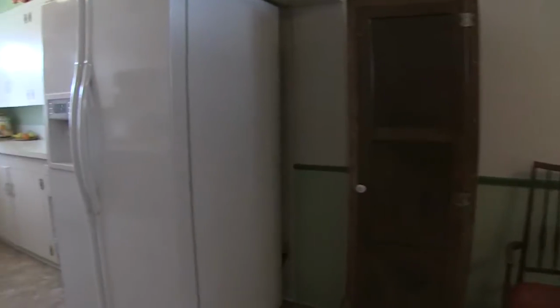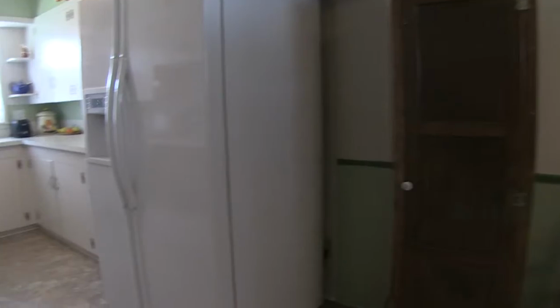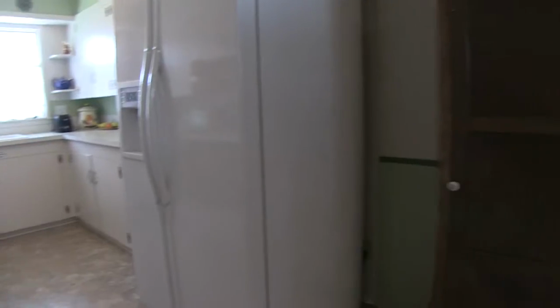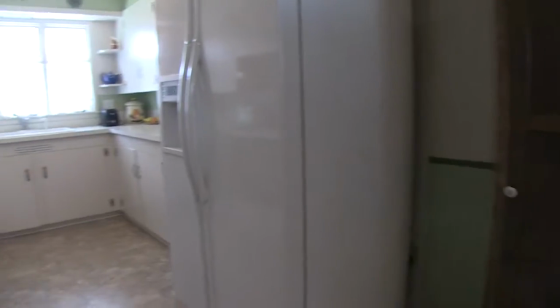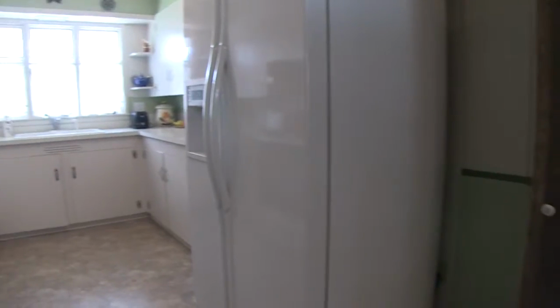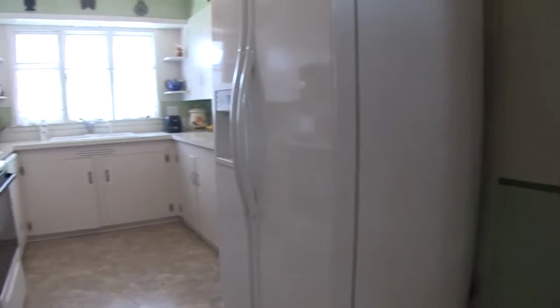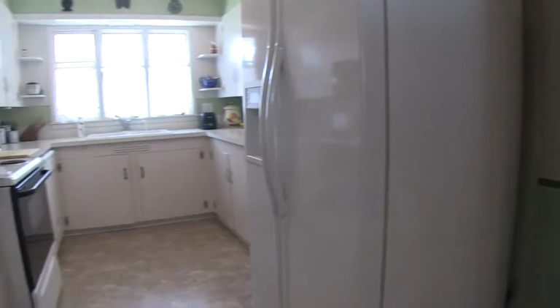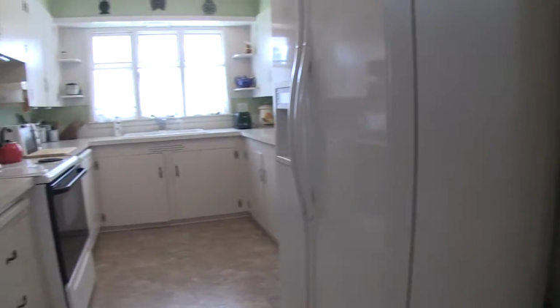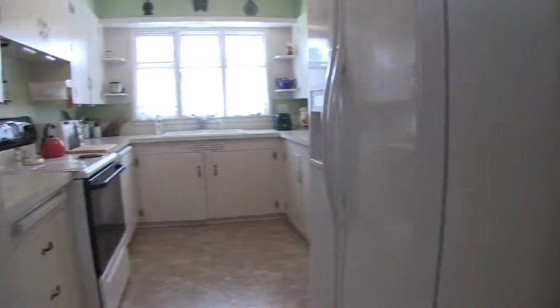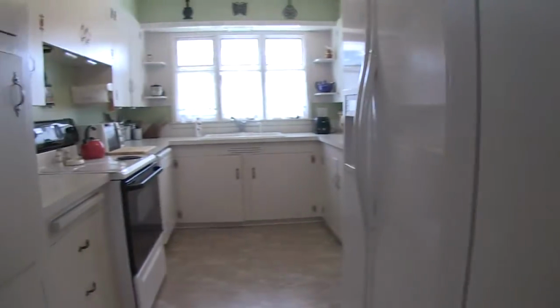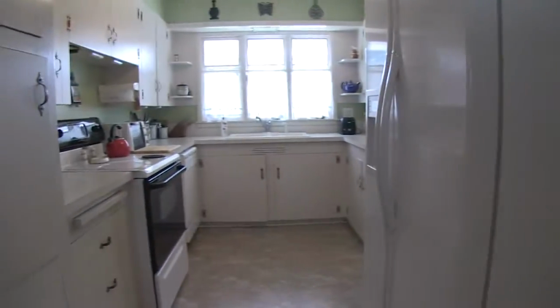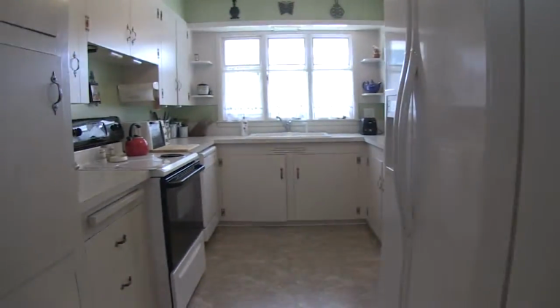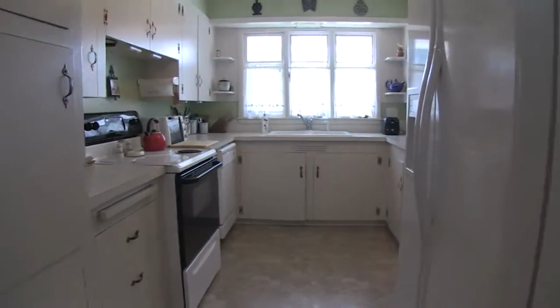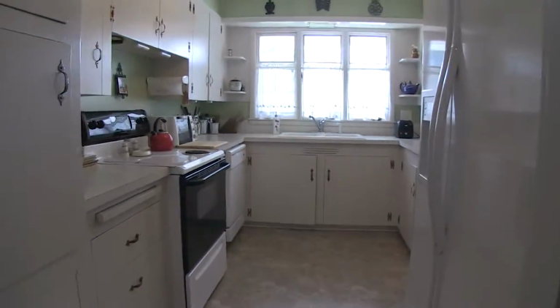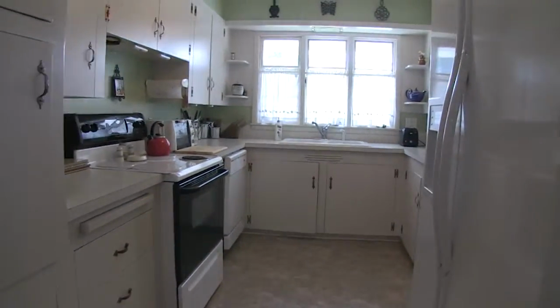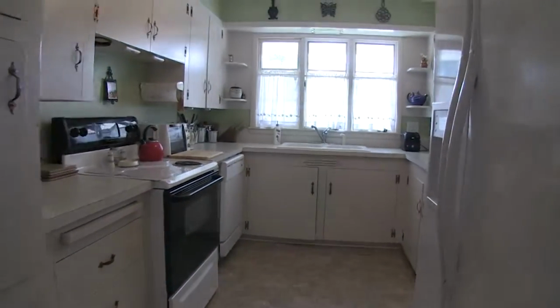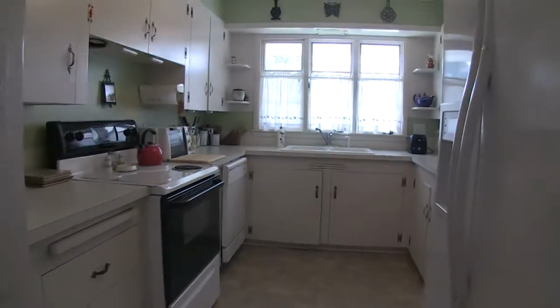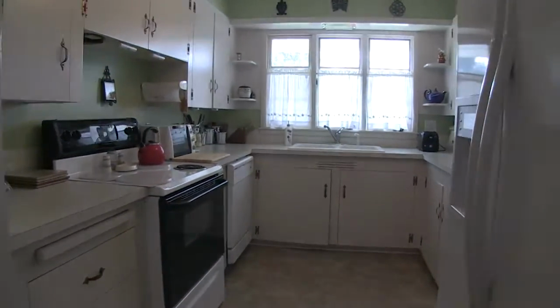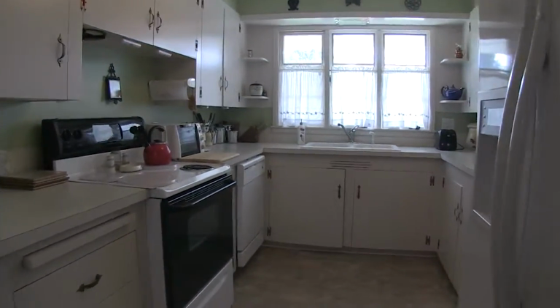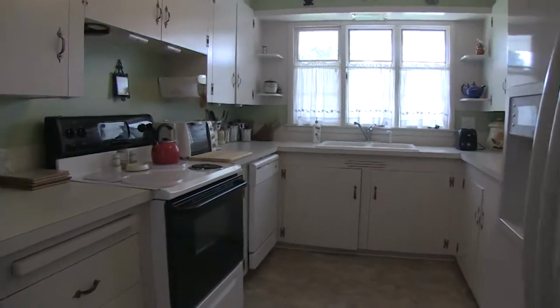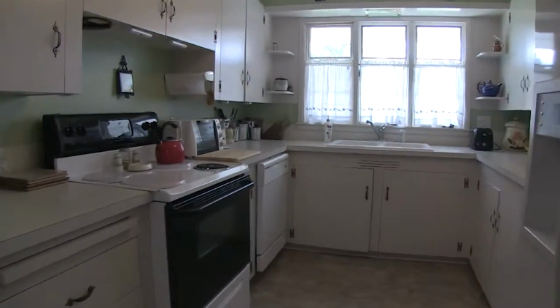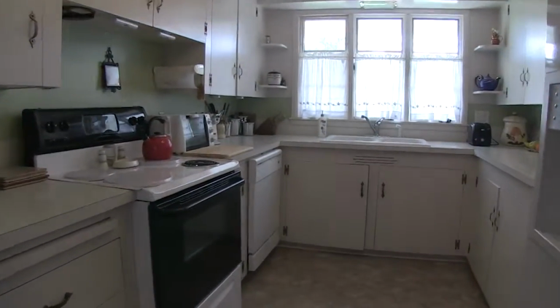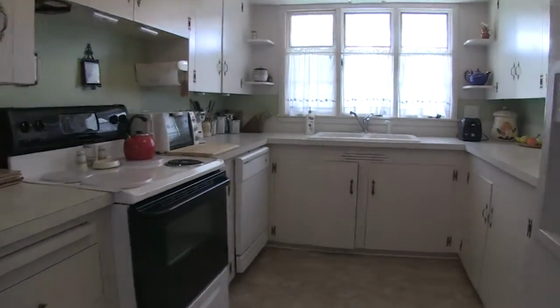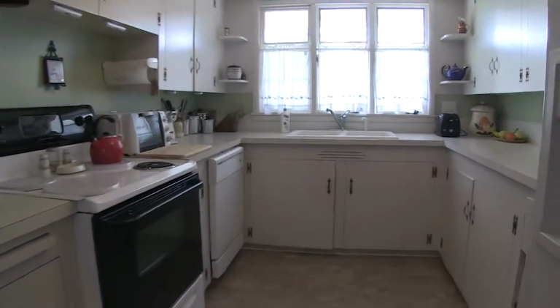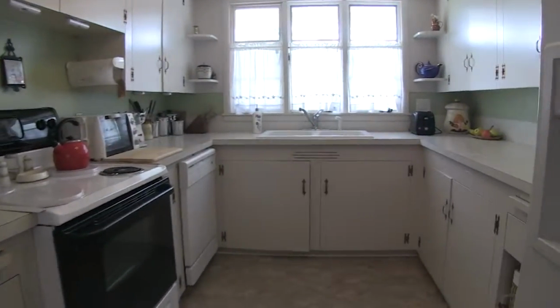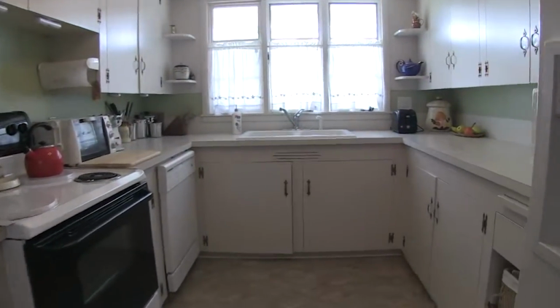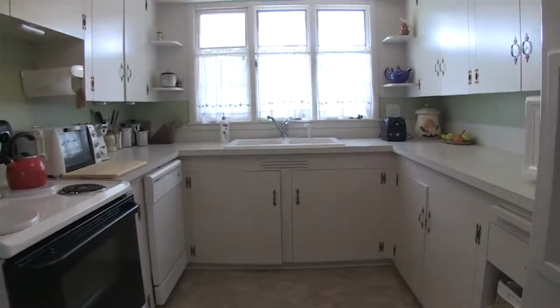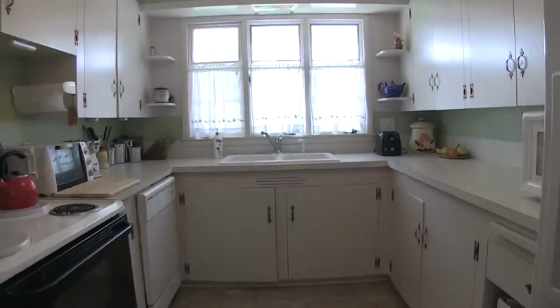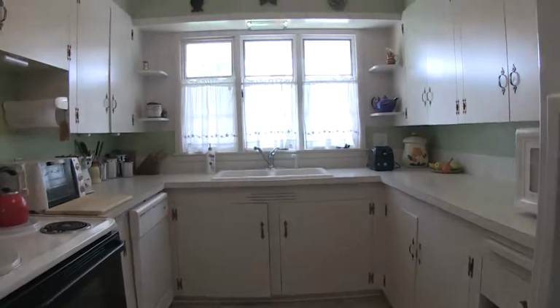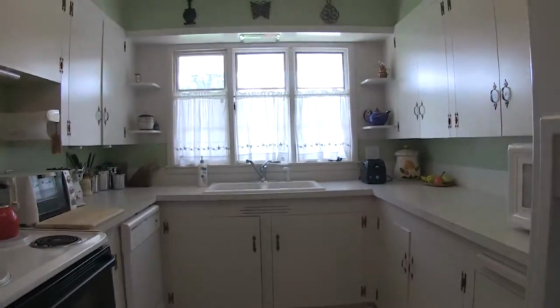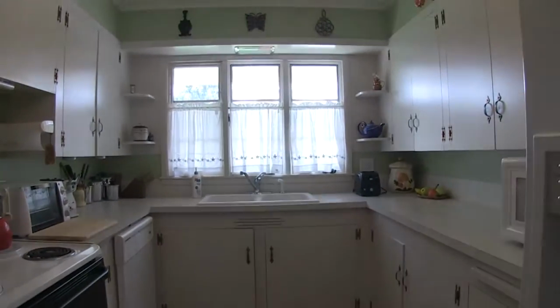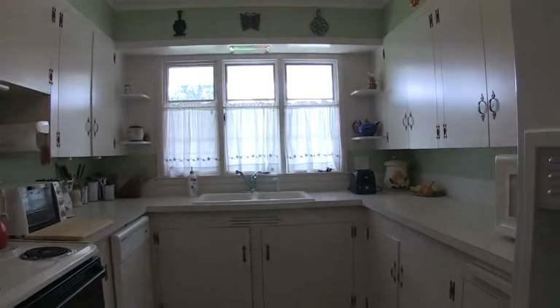Right behind there is another bathroom, and then there's a bonus room — great for crafts or anything else you might want to do.